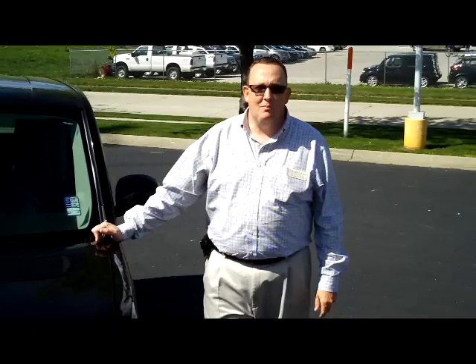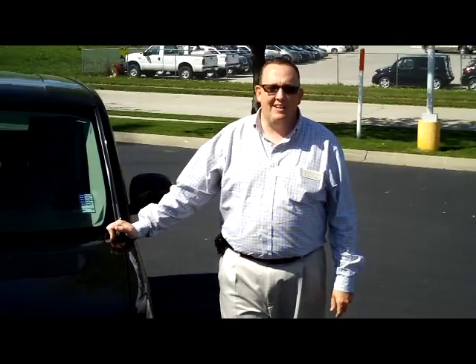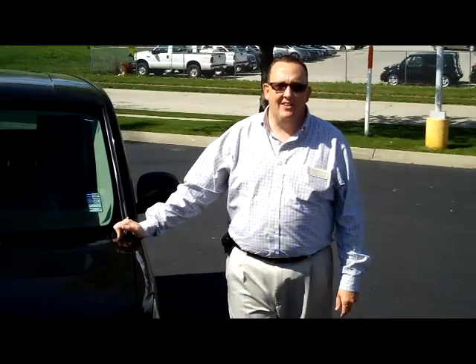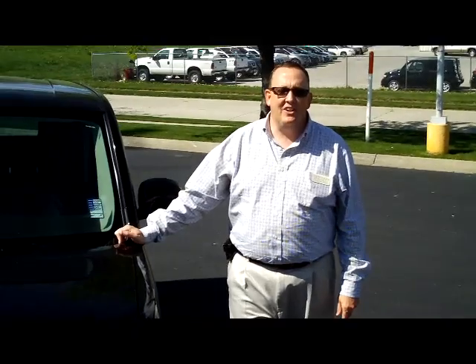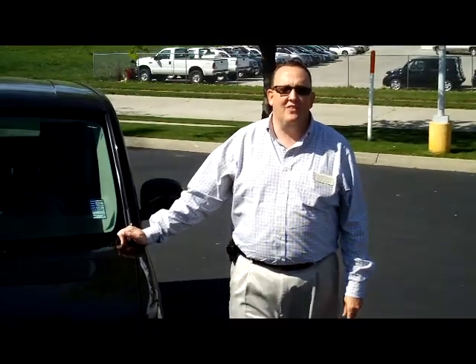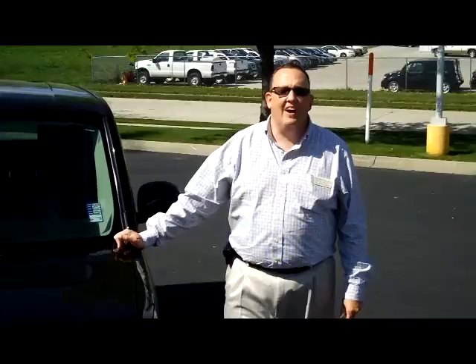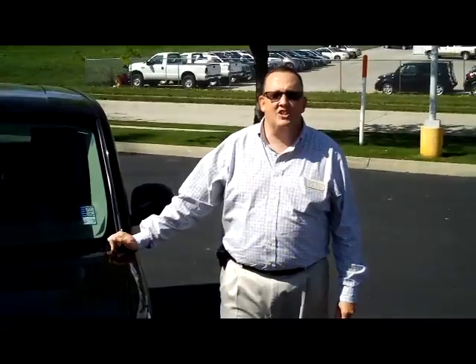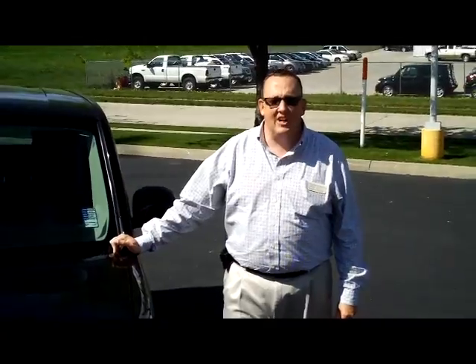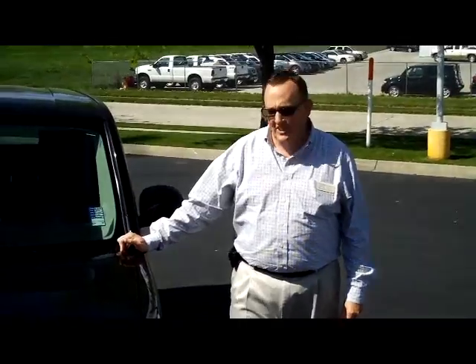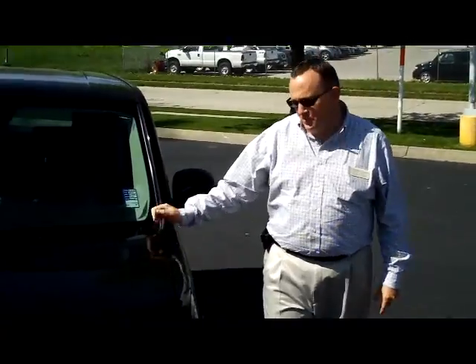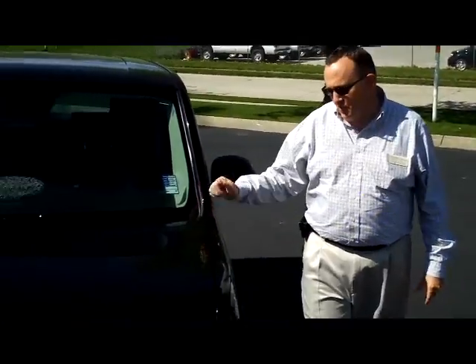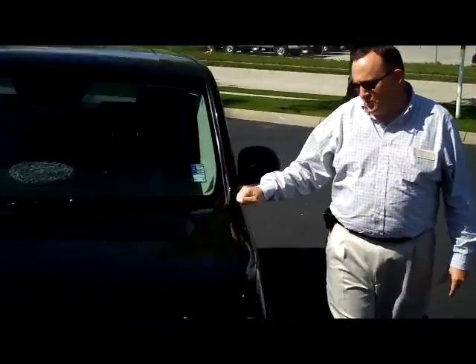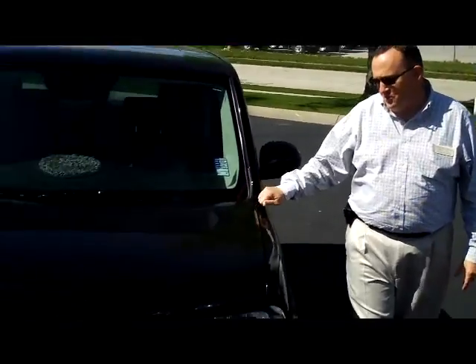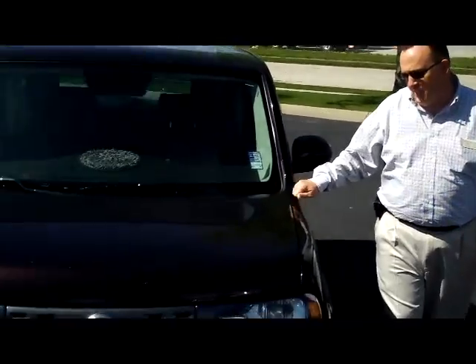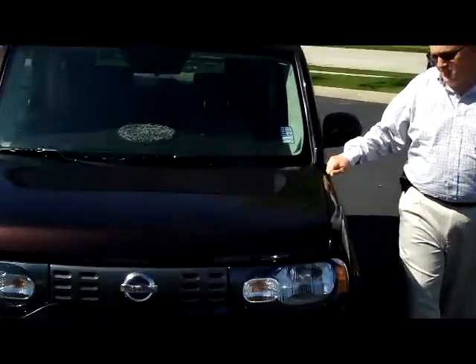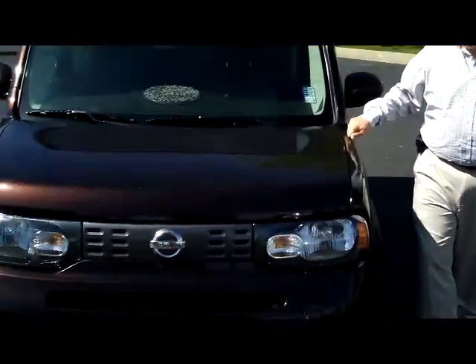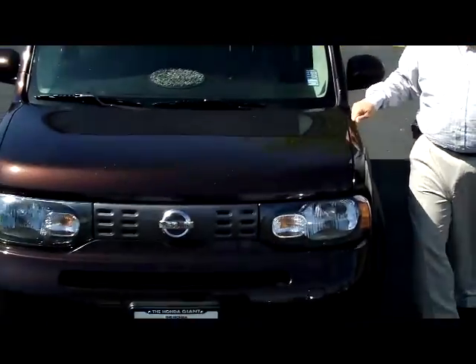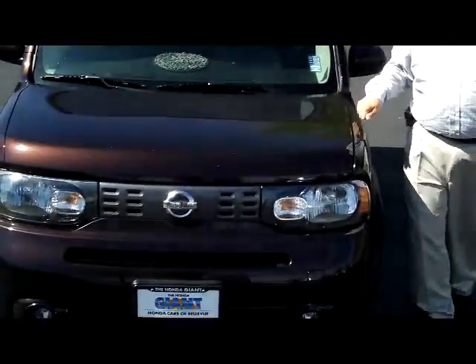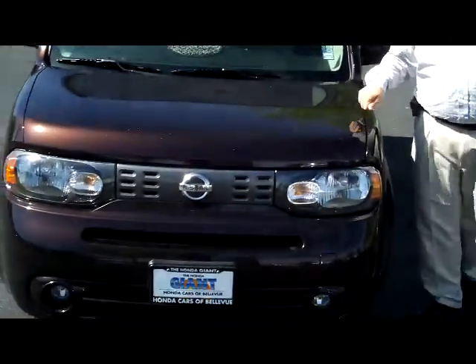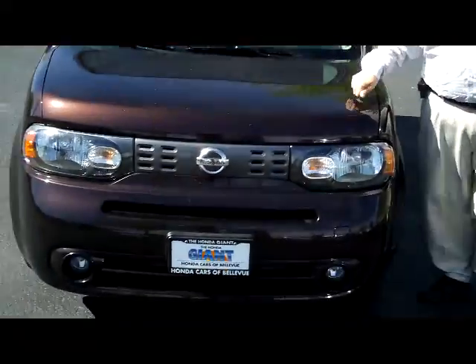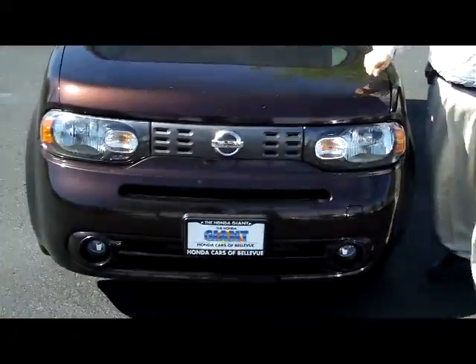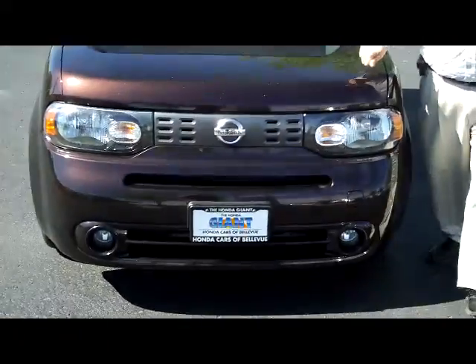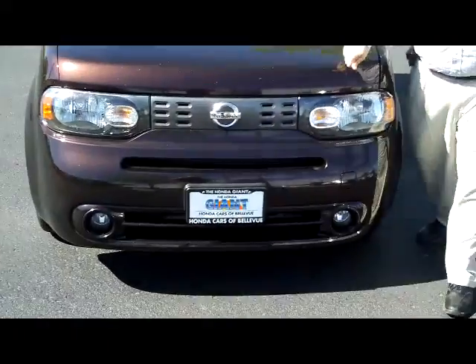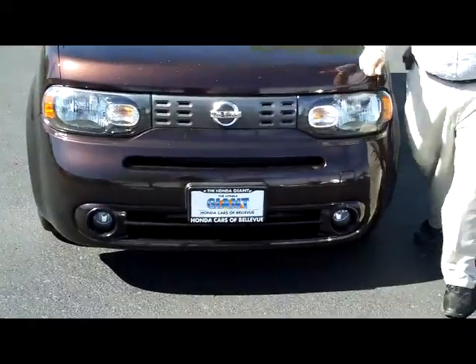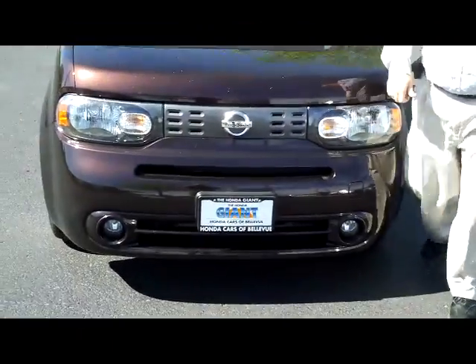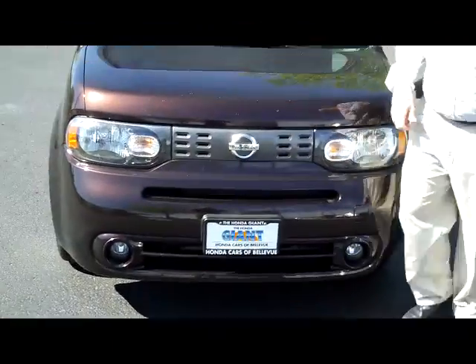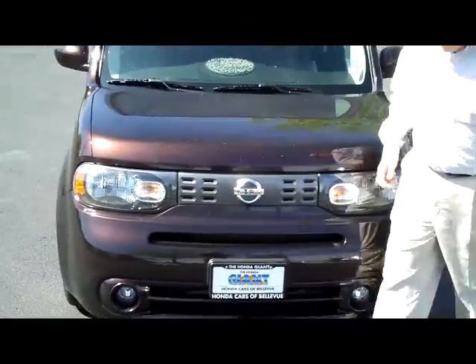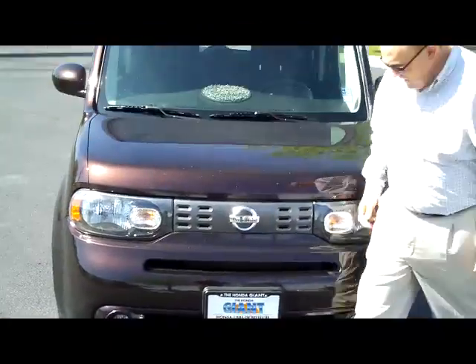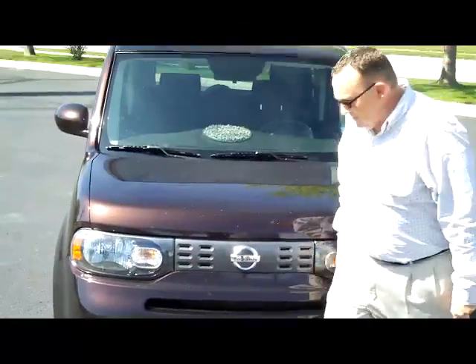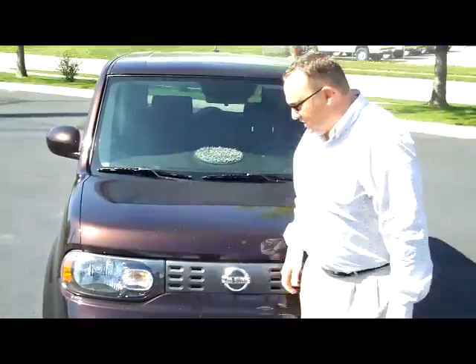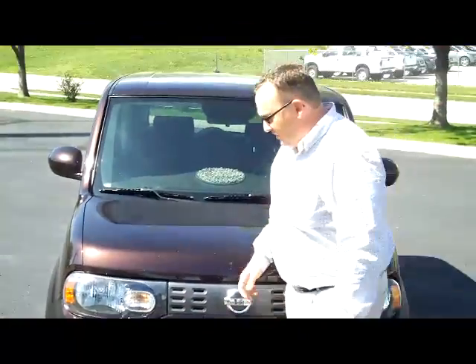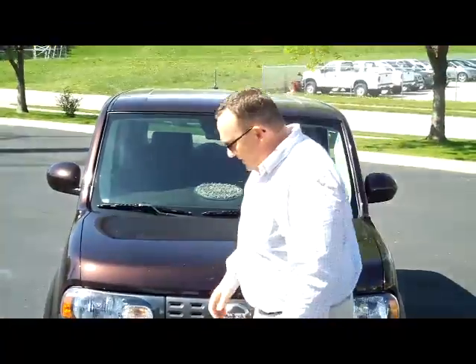Hey, Kelly here from Honda Giant, here to show you this 2010 Nissan Q, just came in on trade.